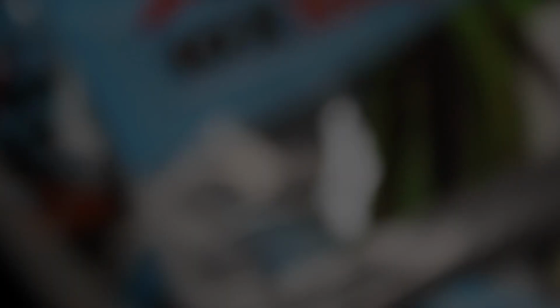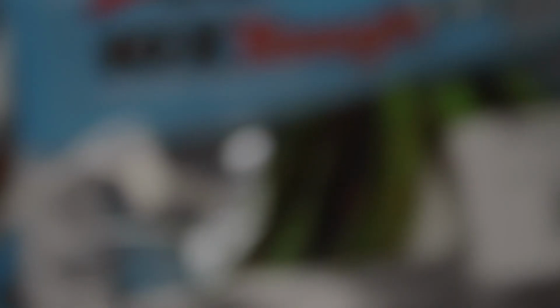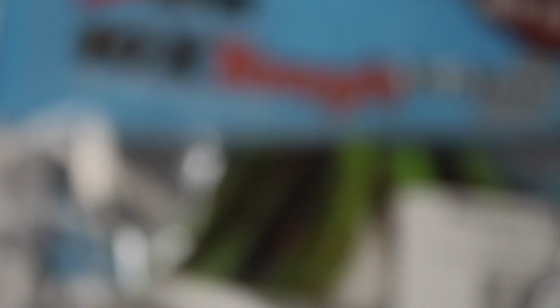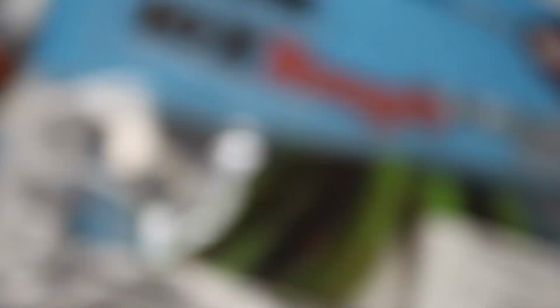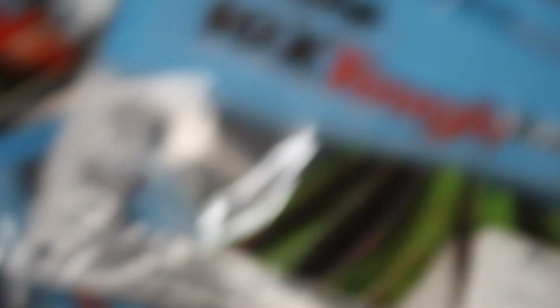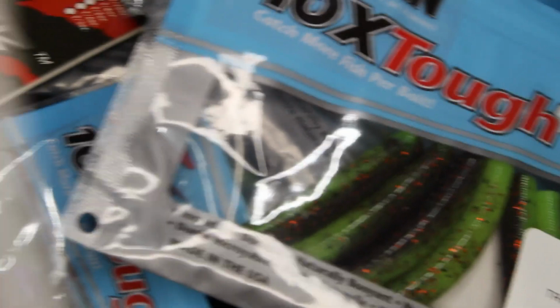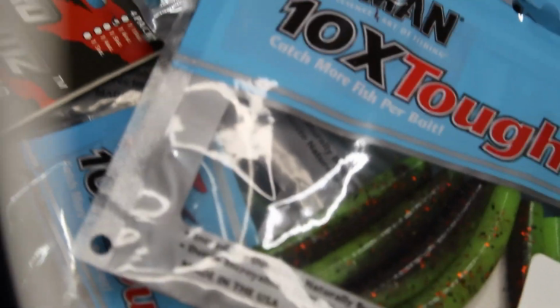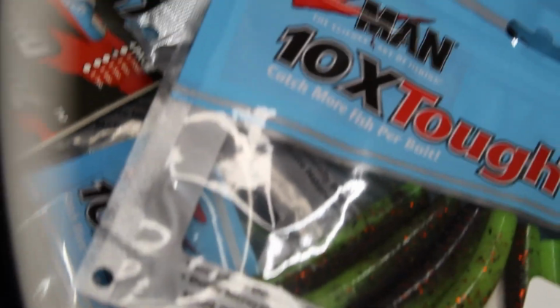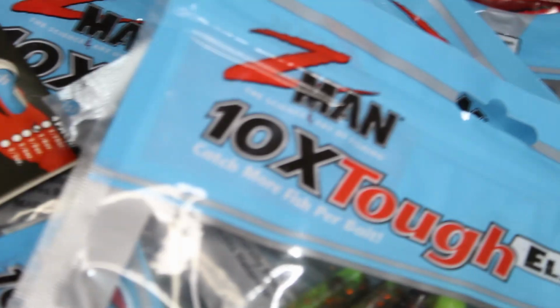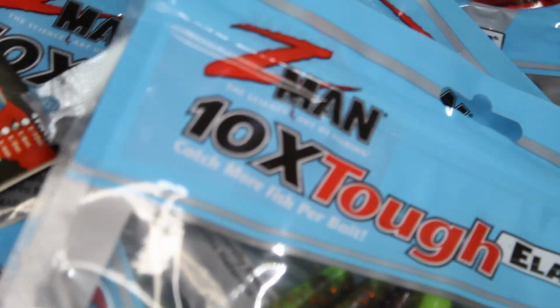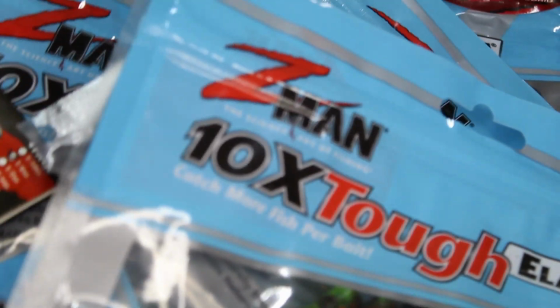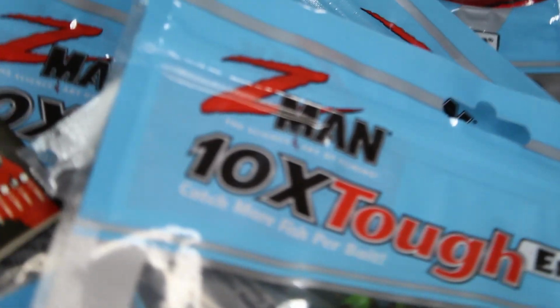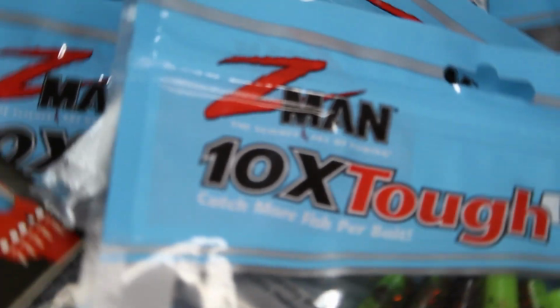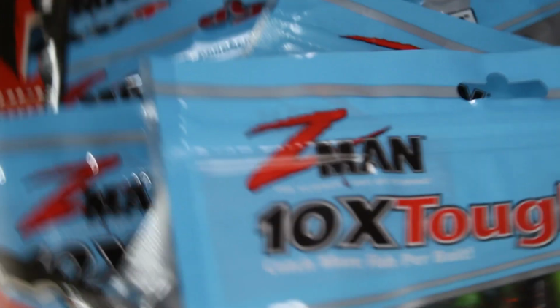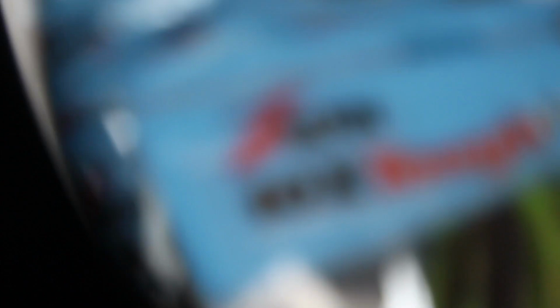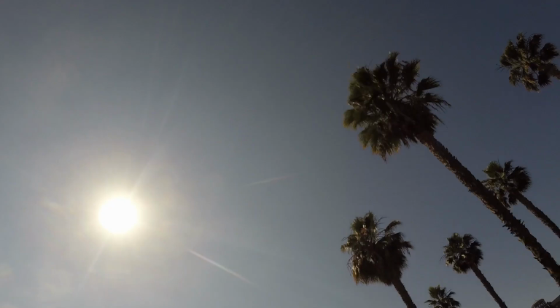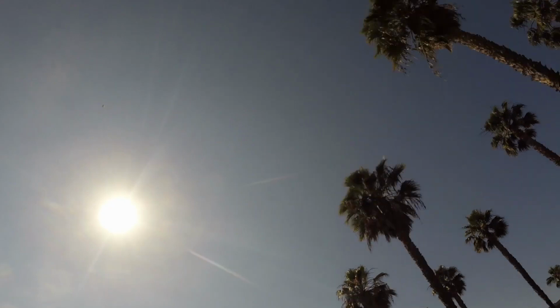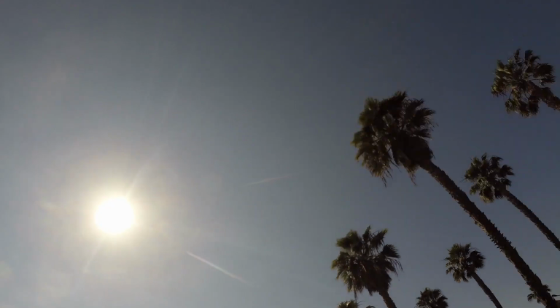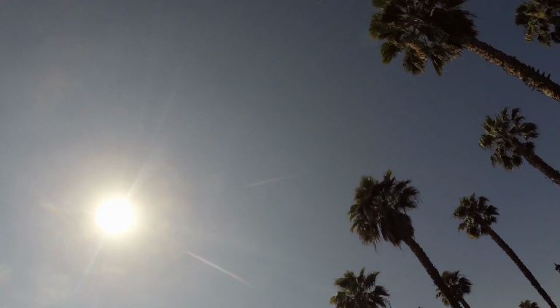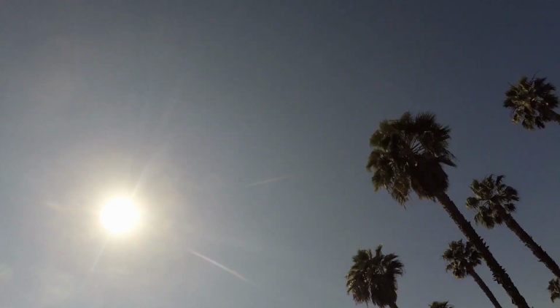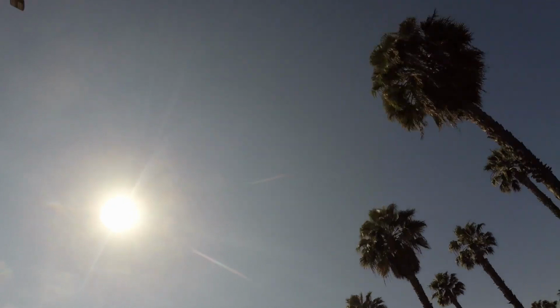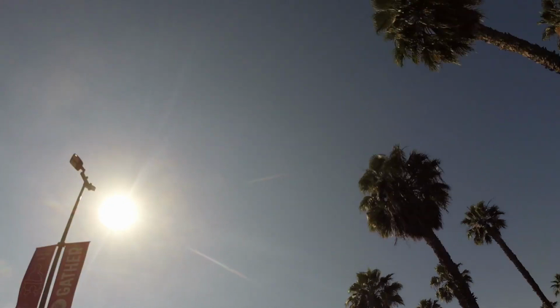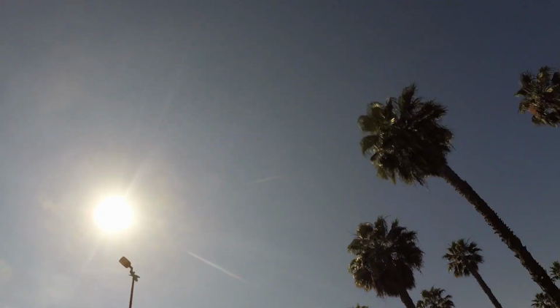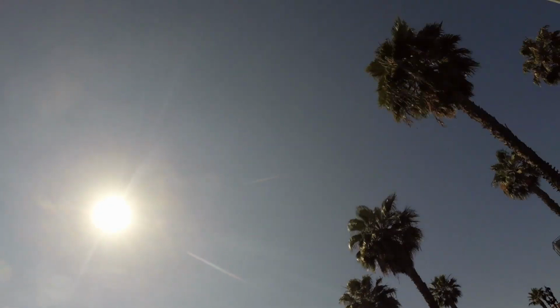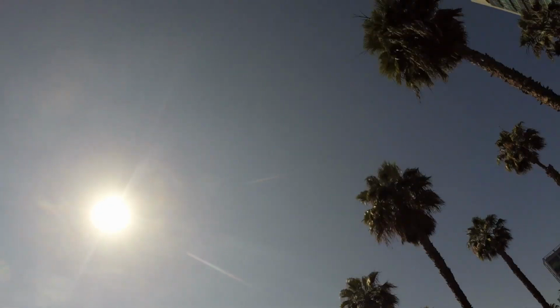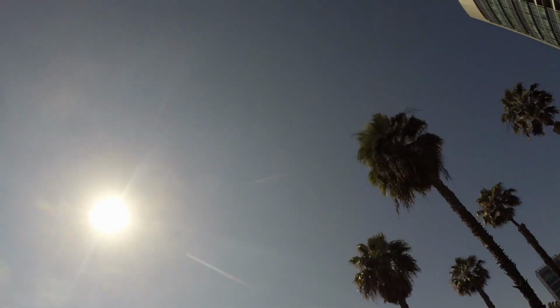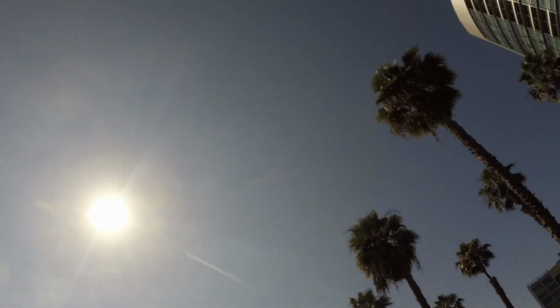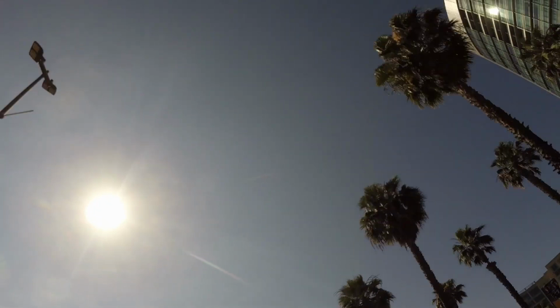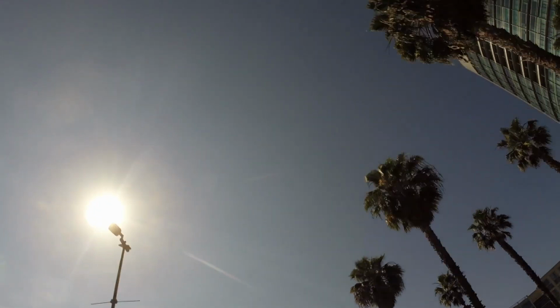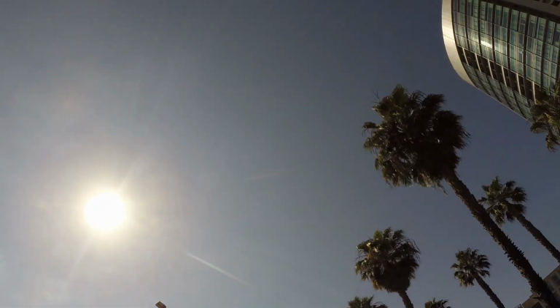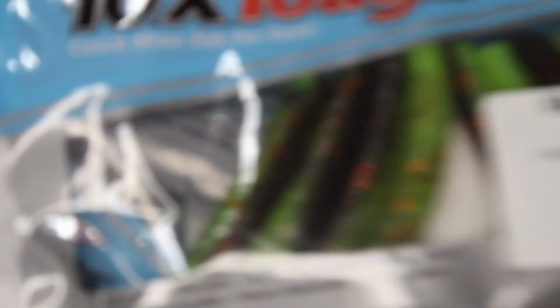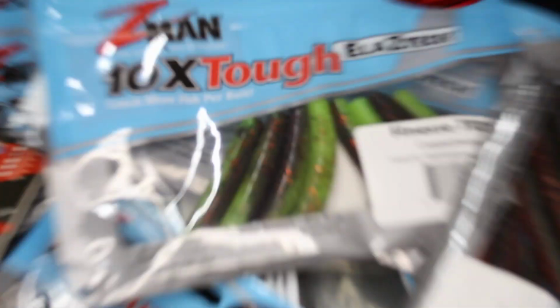So if you've never fished the Z-Man products, my favorite go-to is the Finesse TRD in Copper Truce.